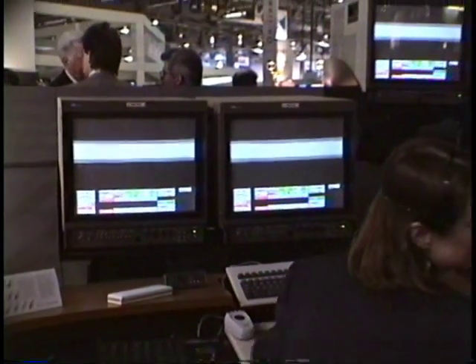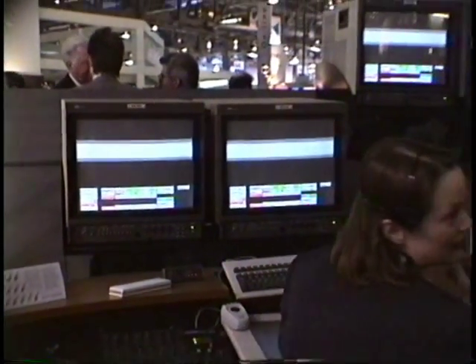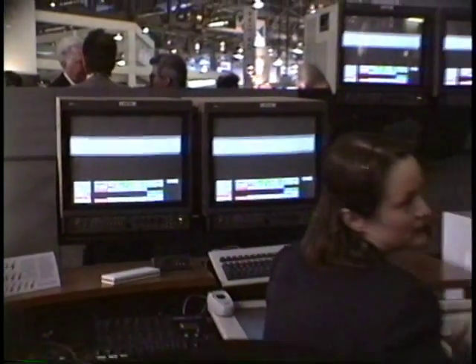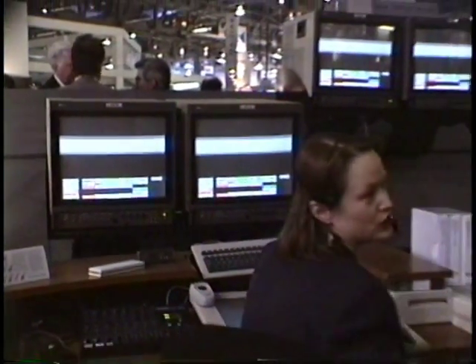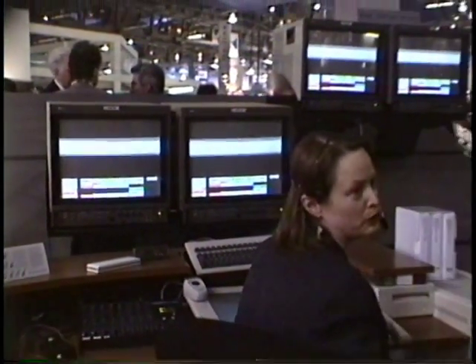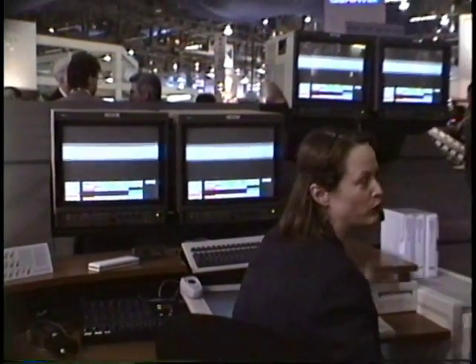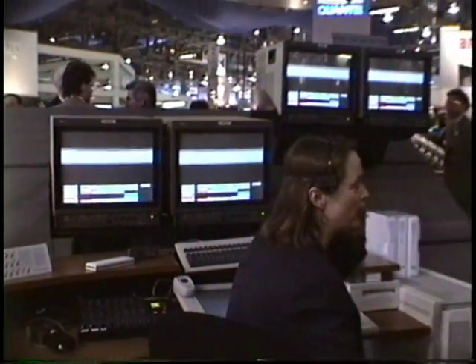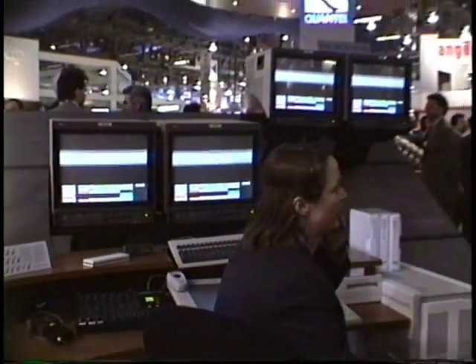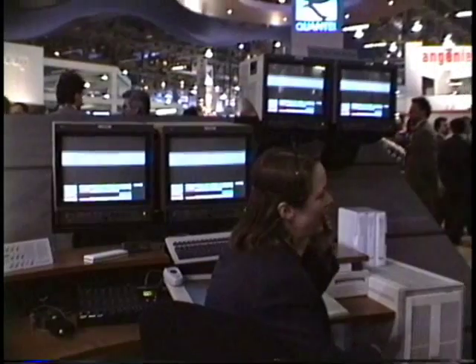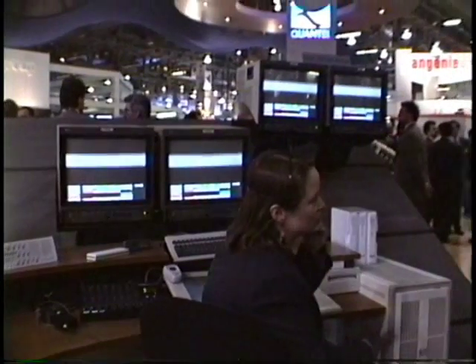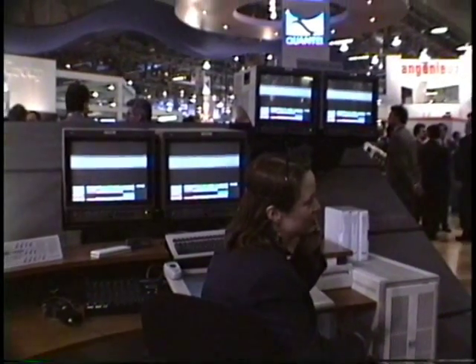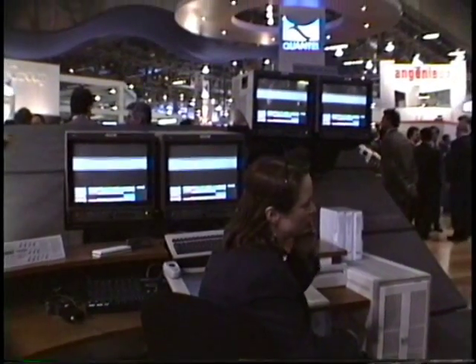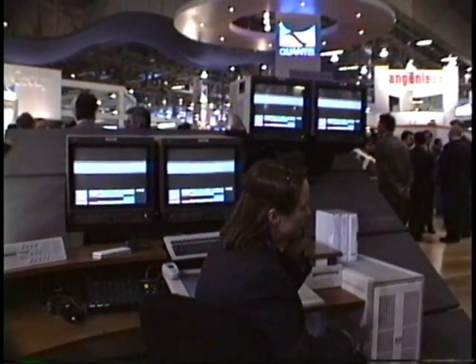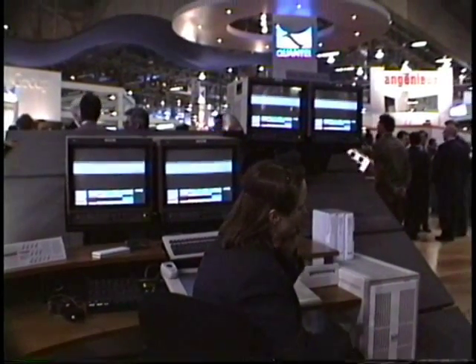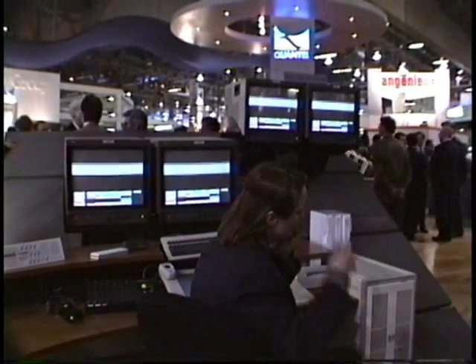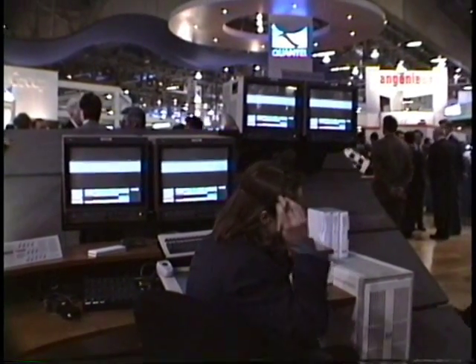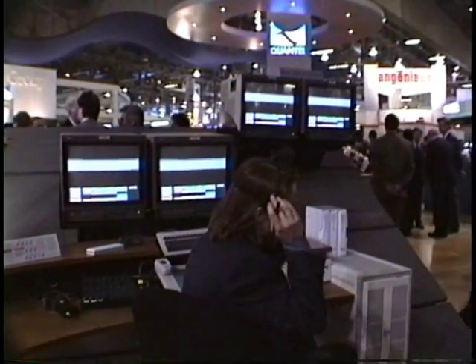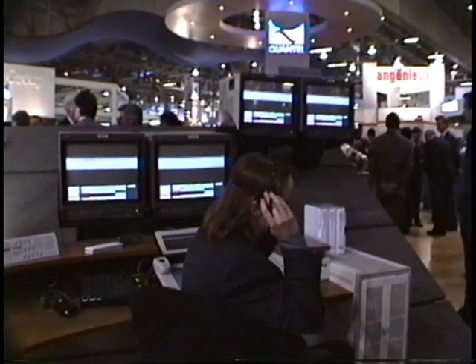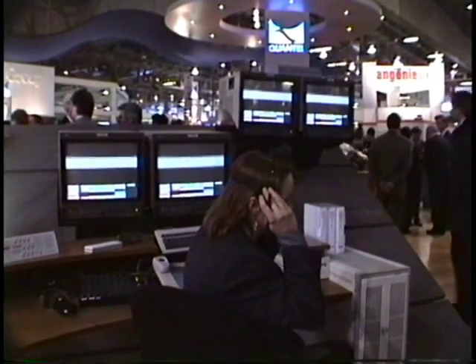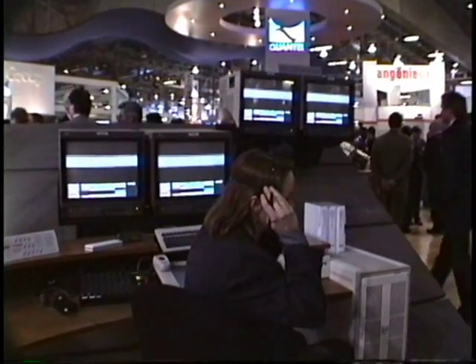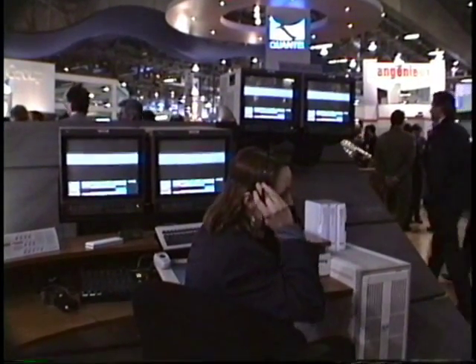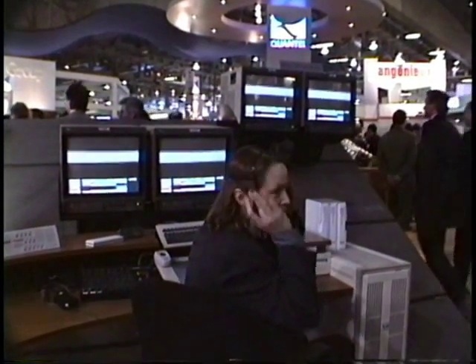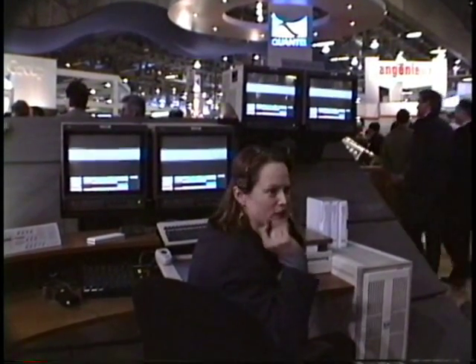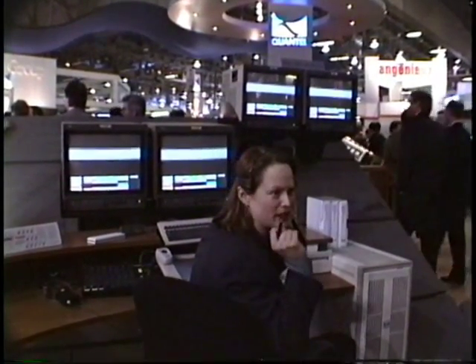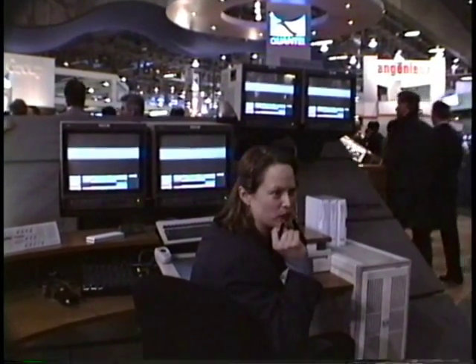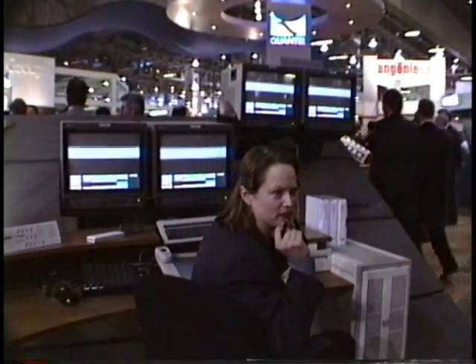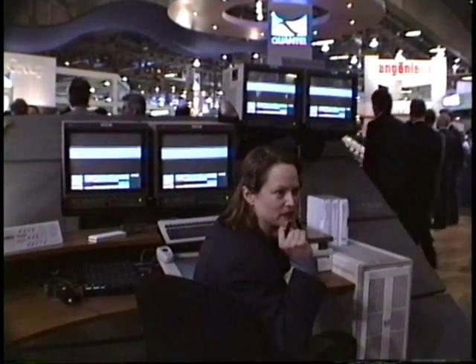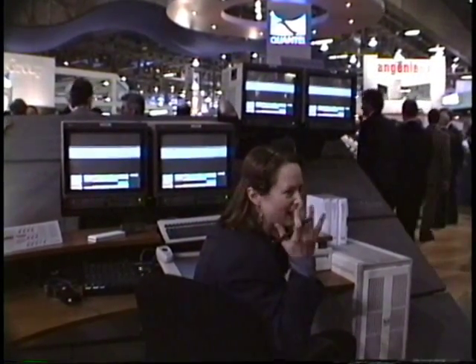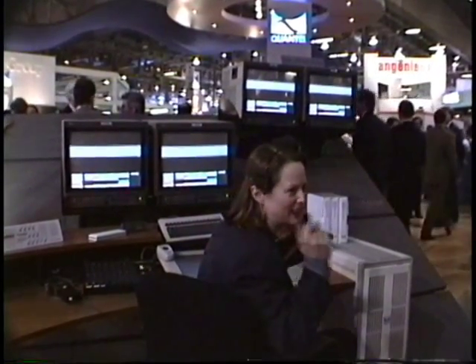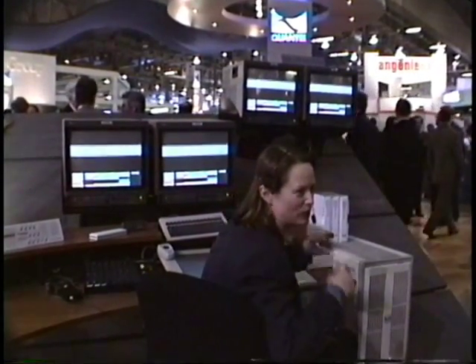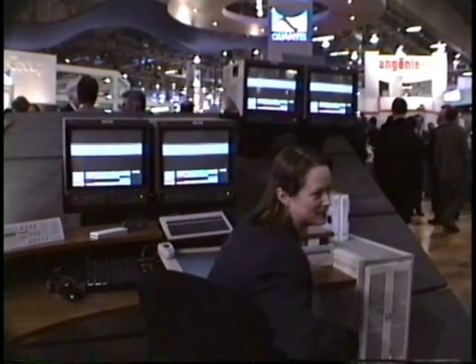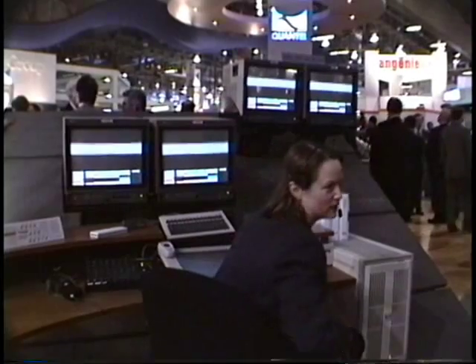First thing I'd like to do before I actually start doing the demo is introduce the equipment. Can everybody hear me? I can't hear myself.